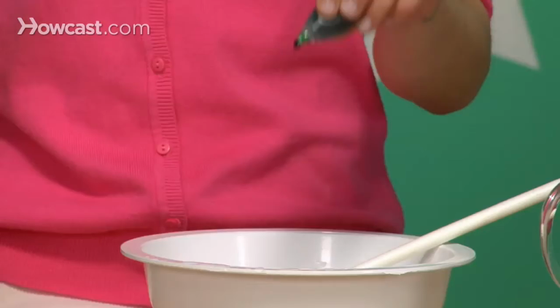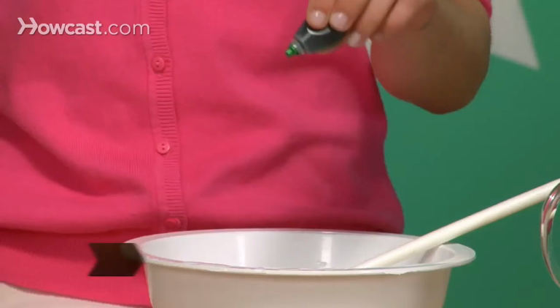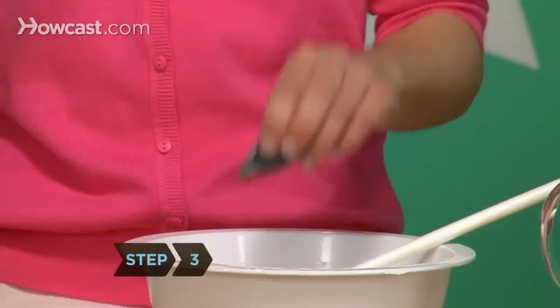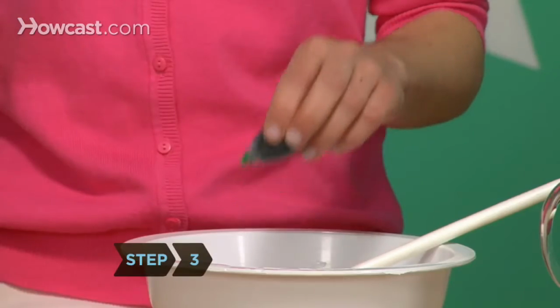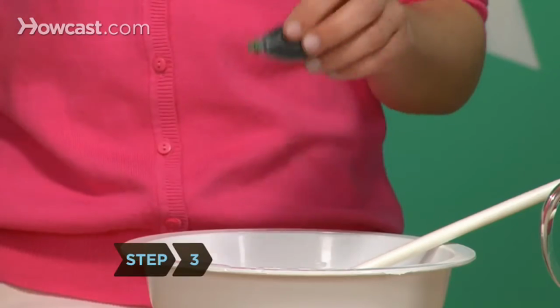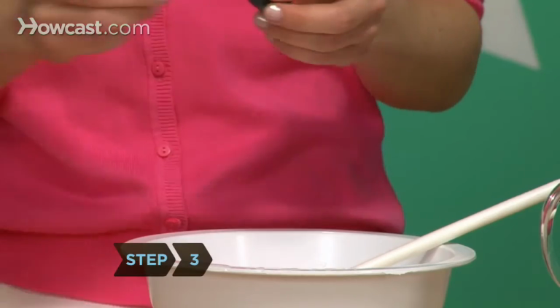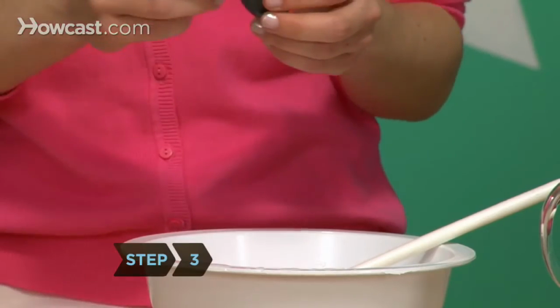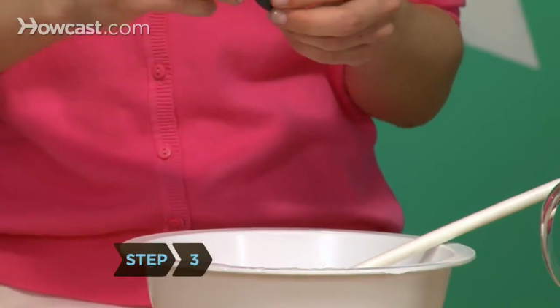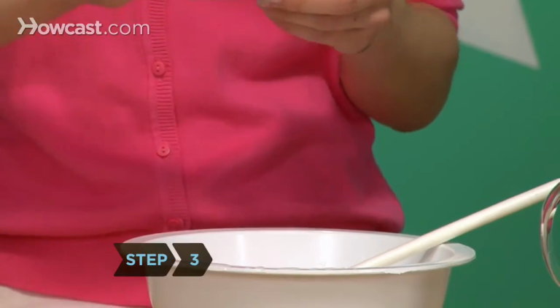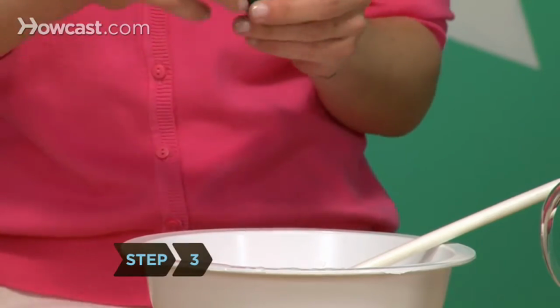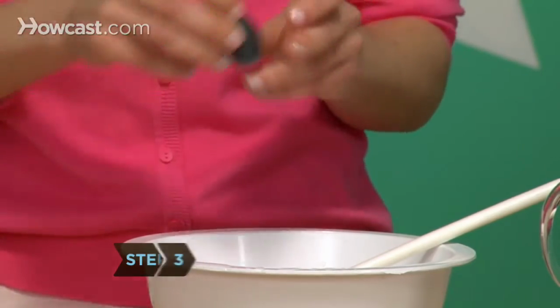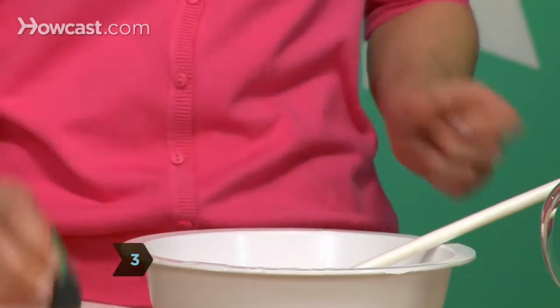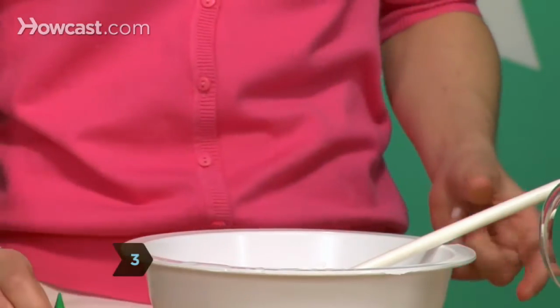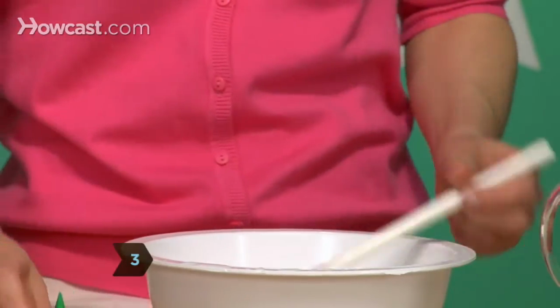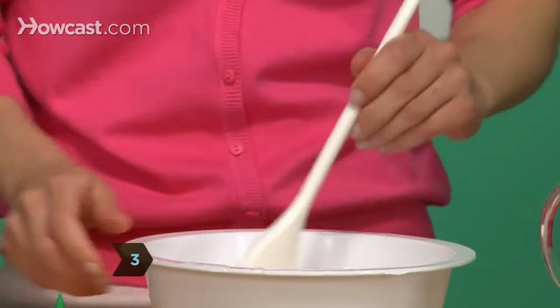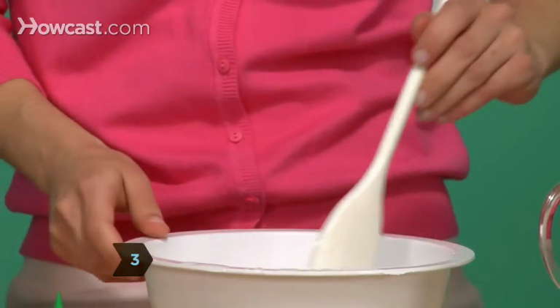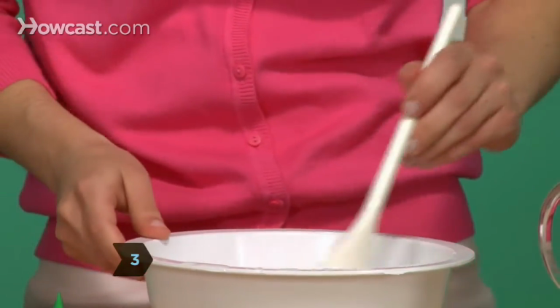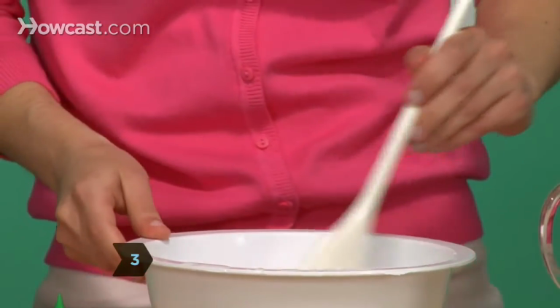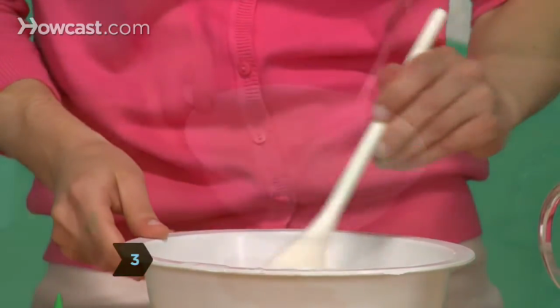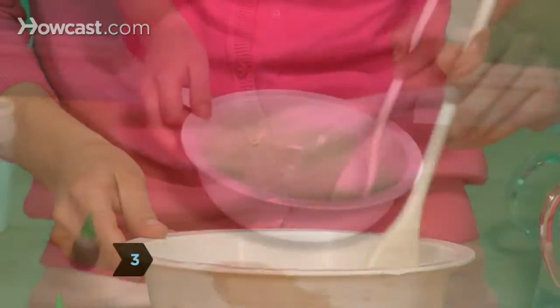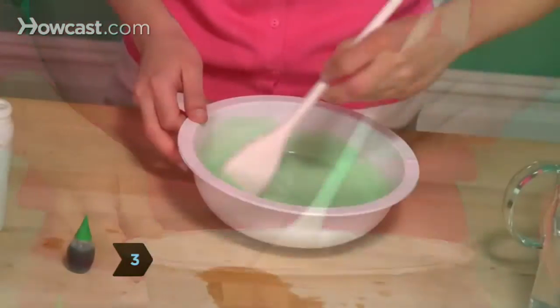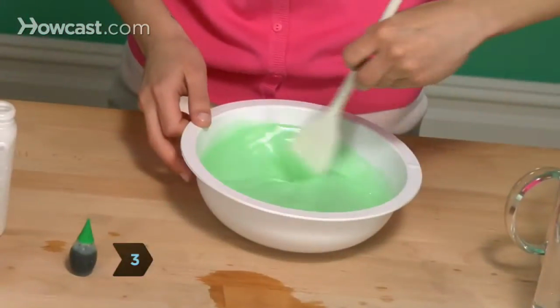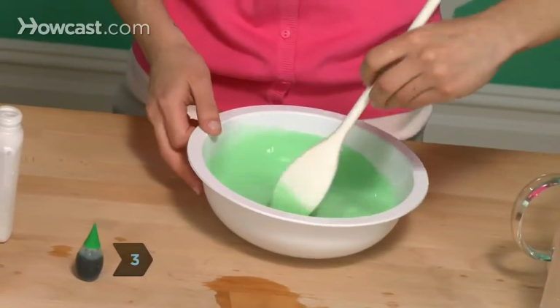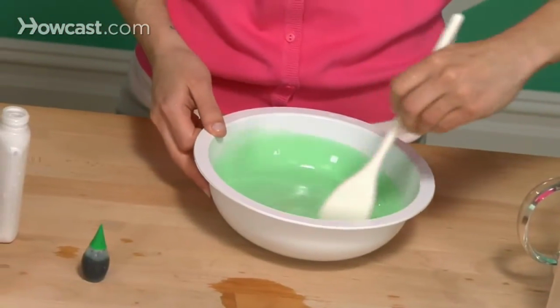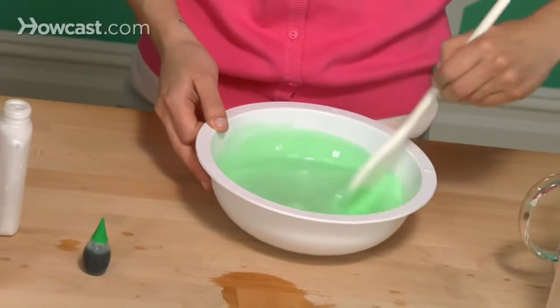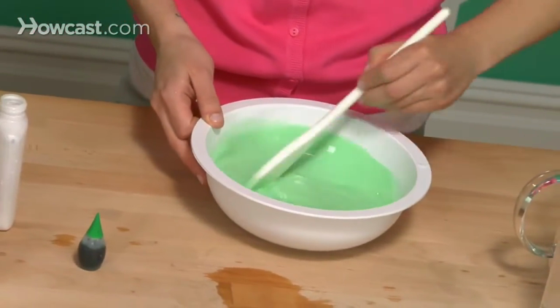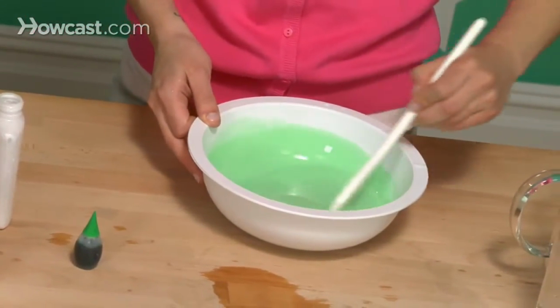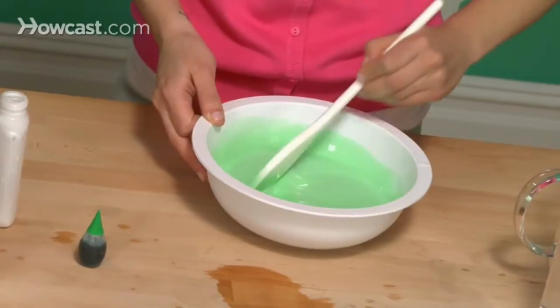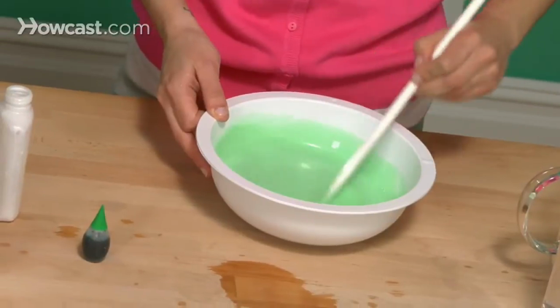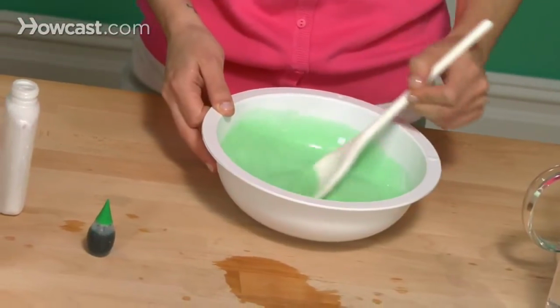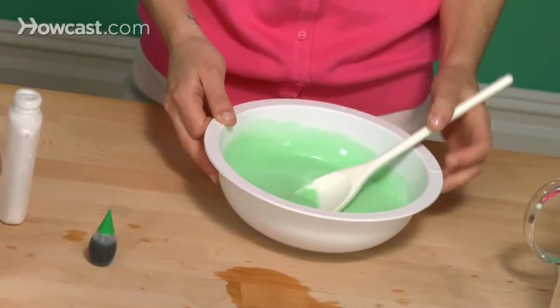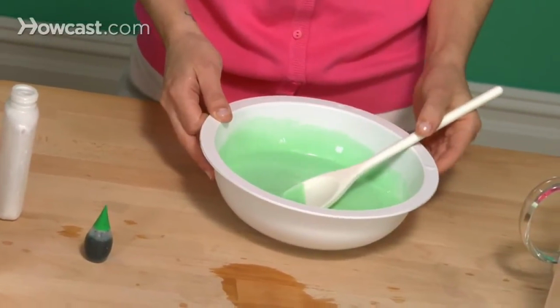Step 3. Add a few drops of food coloring to the glue mixture and stir. Set aside.